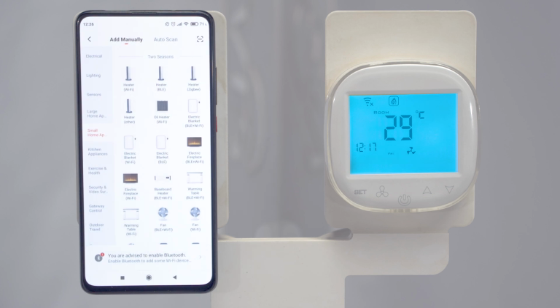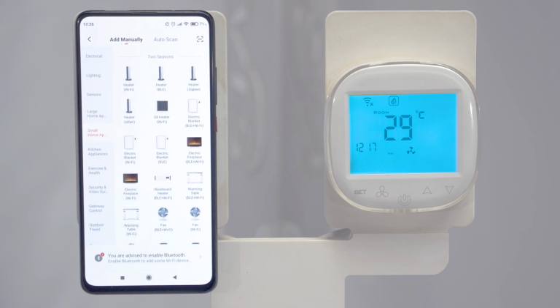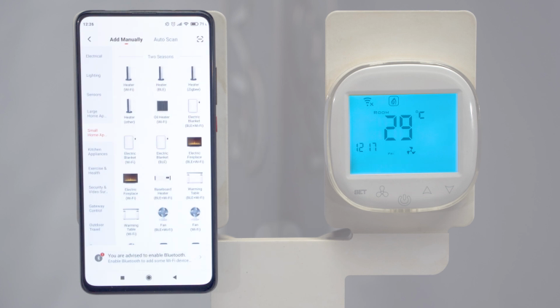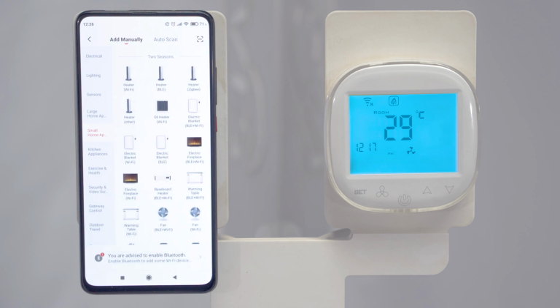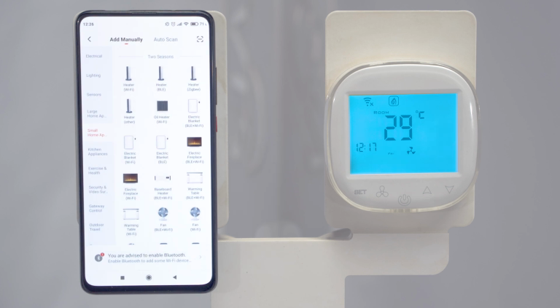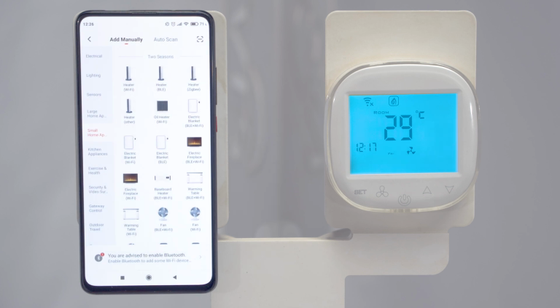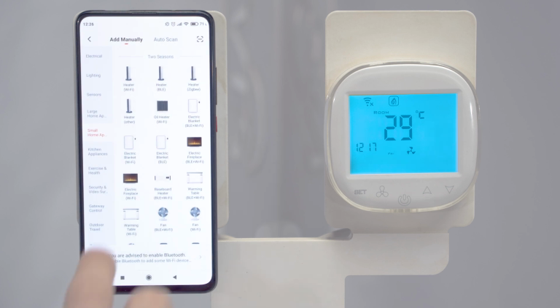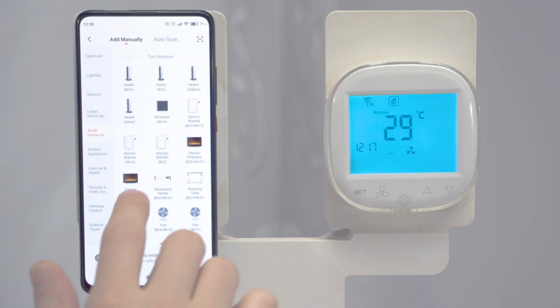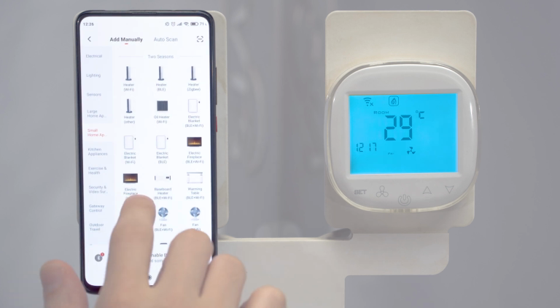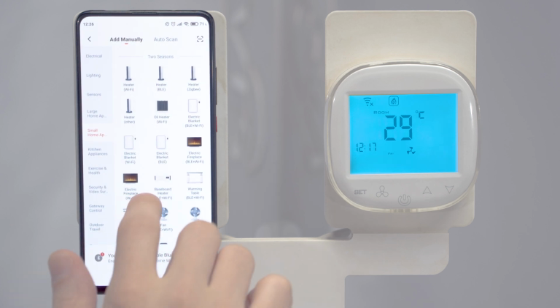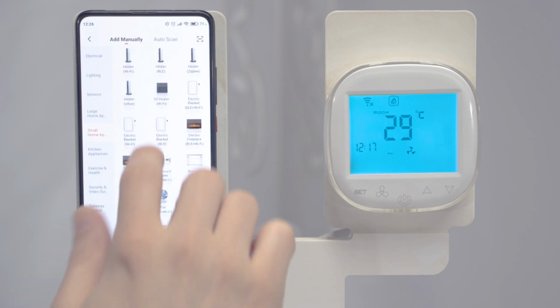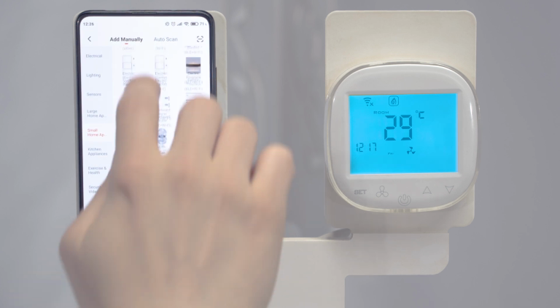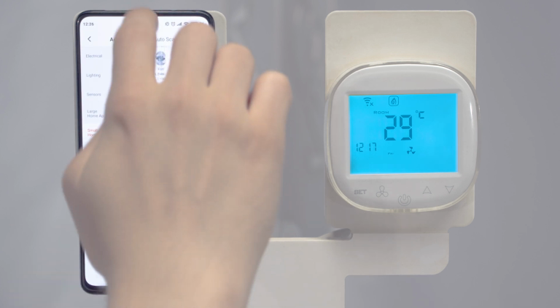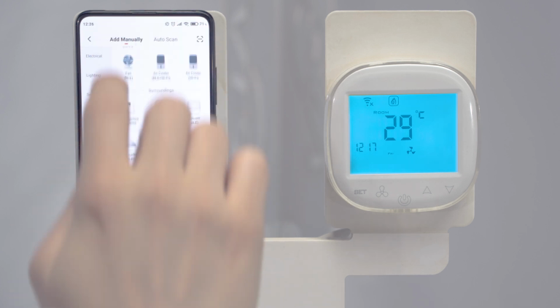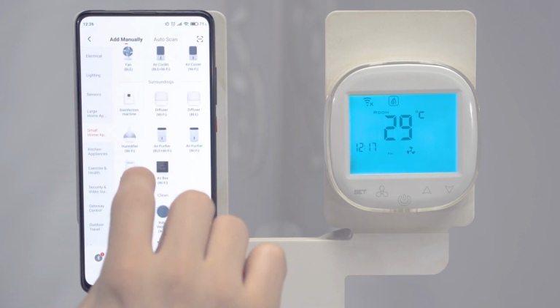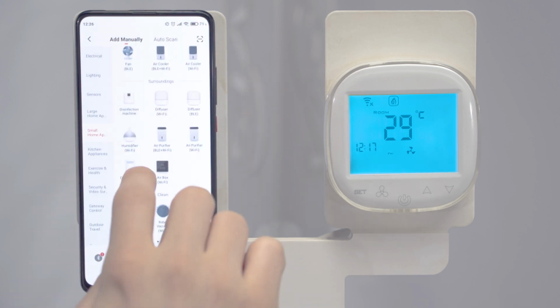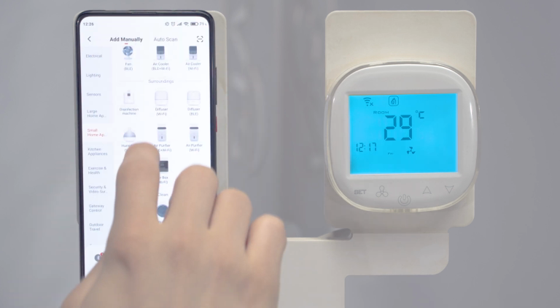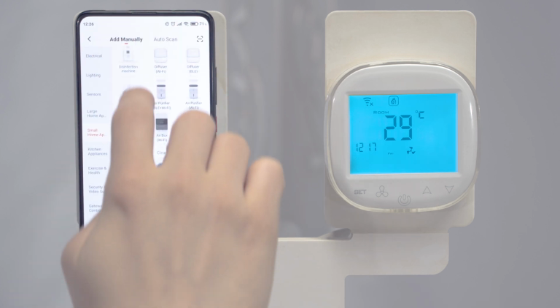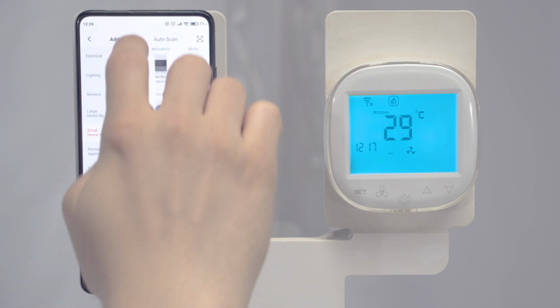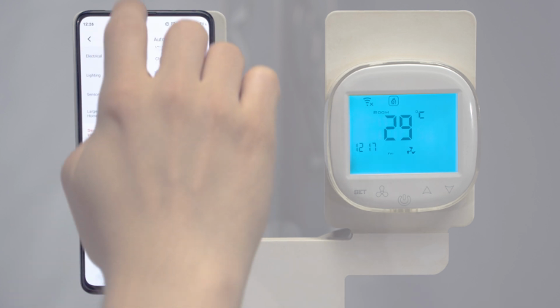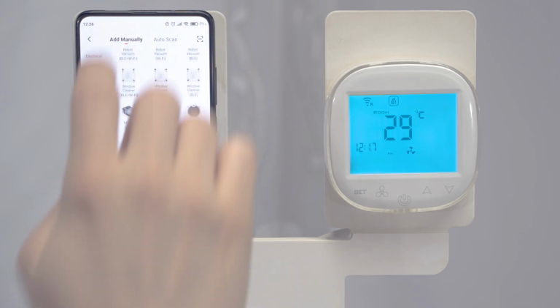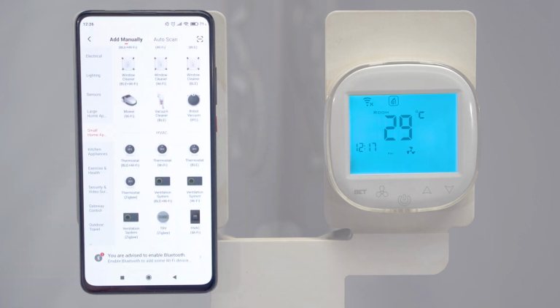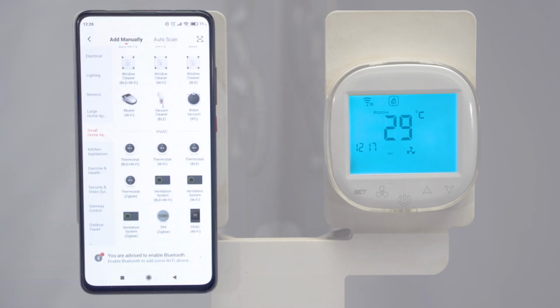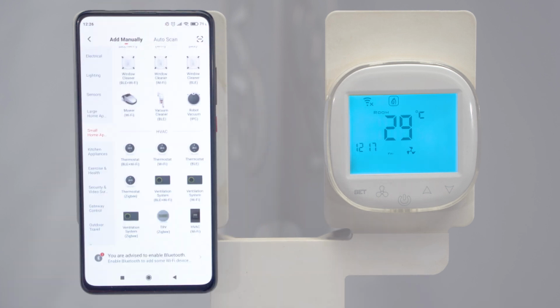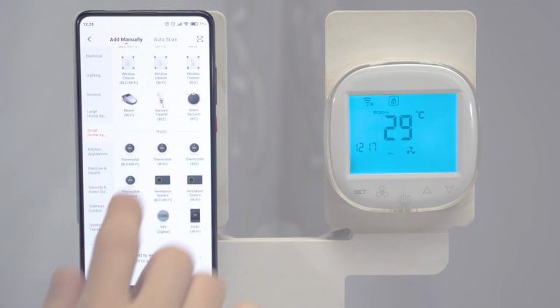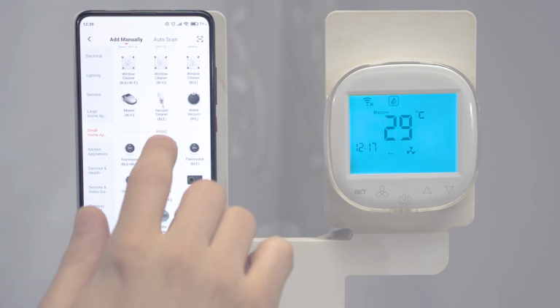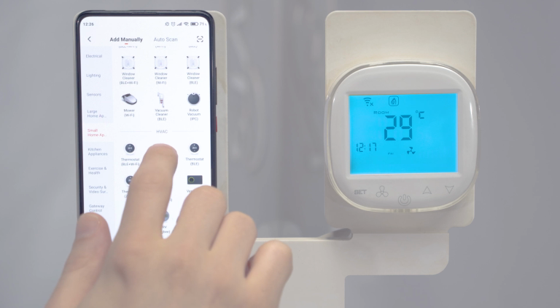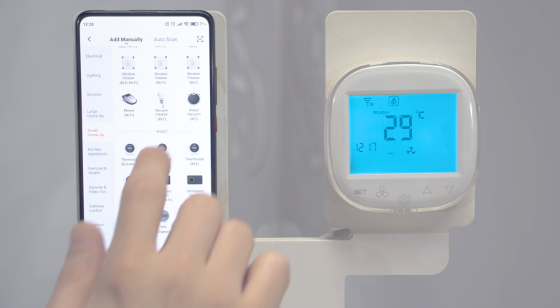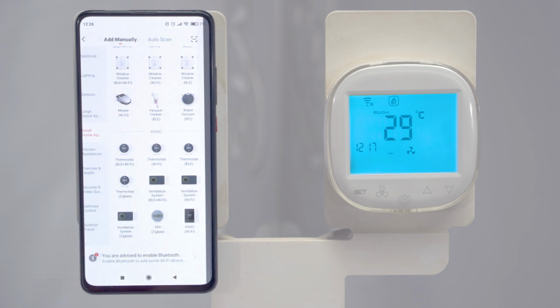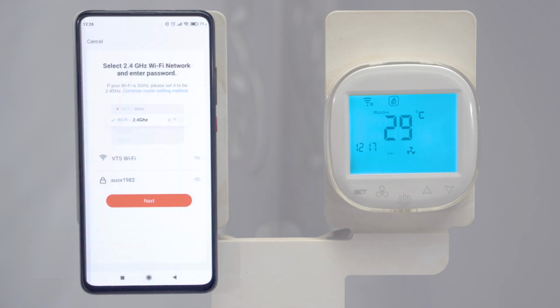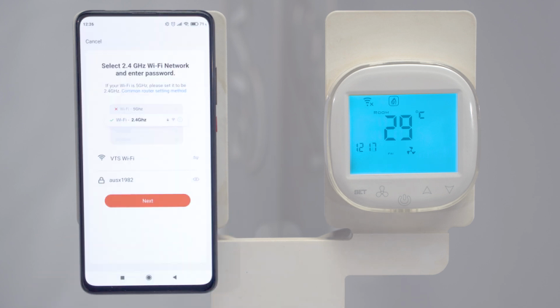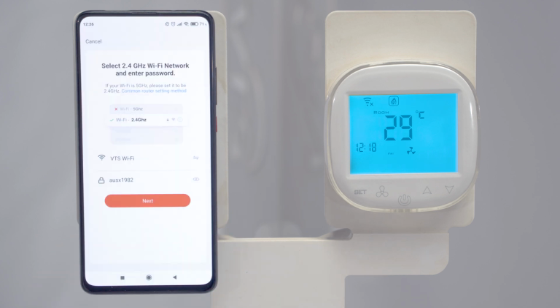In the category of small devices, small home applications, we're looking for a Wi-Fi thermostat Wi-Fi.